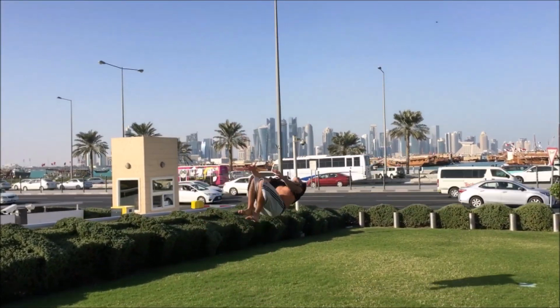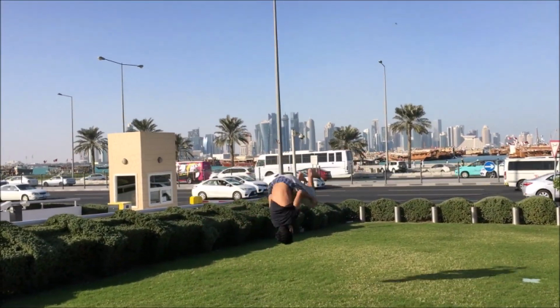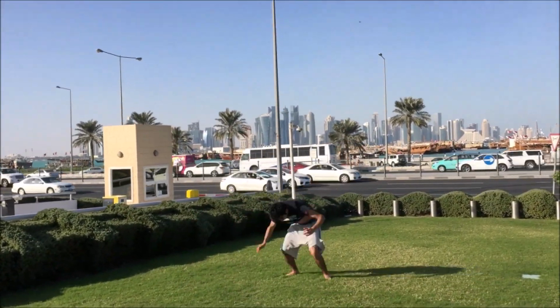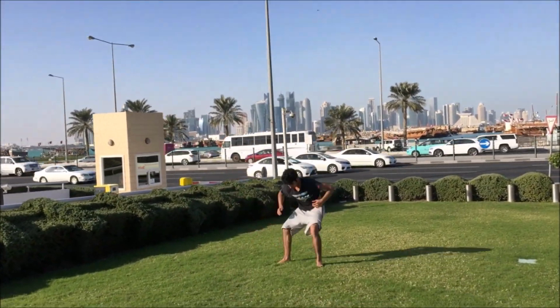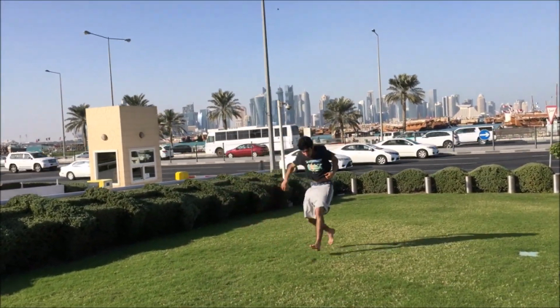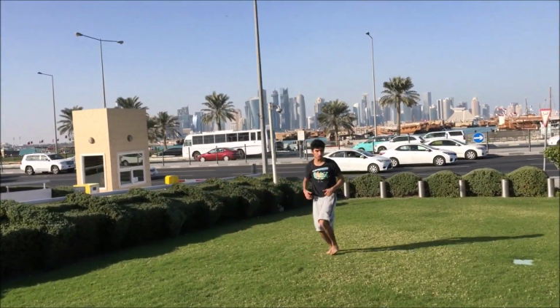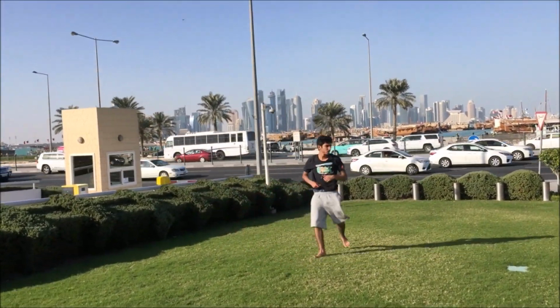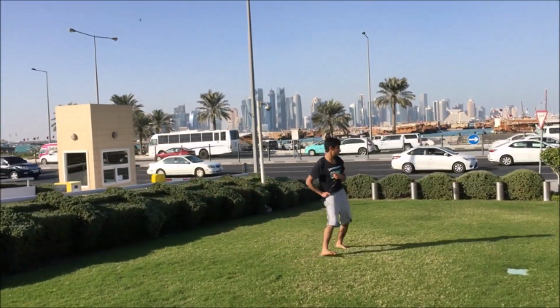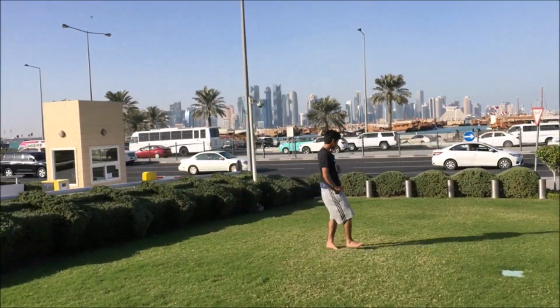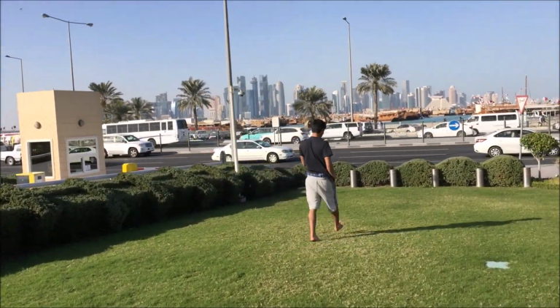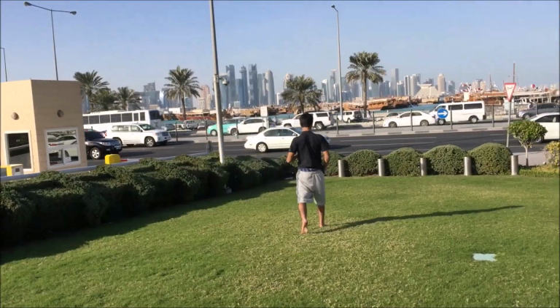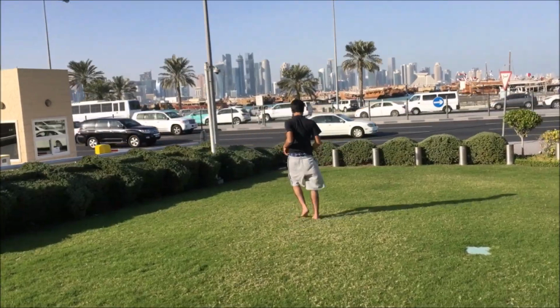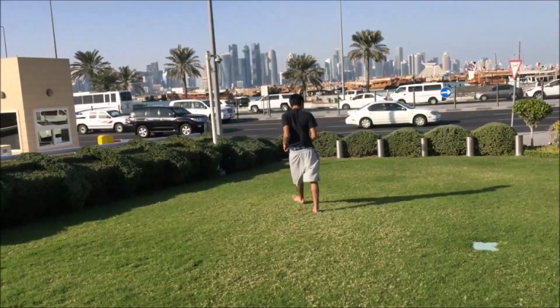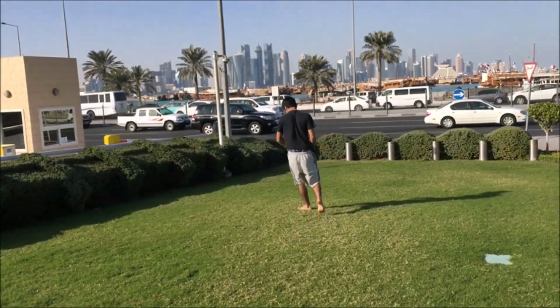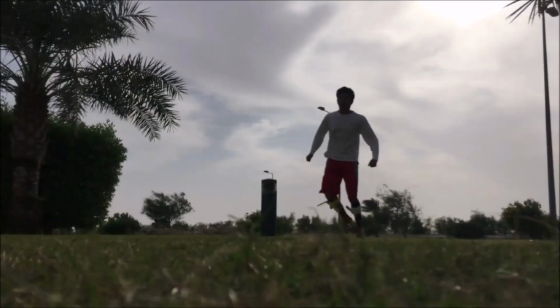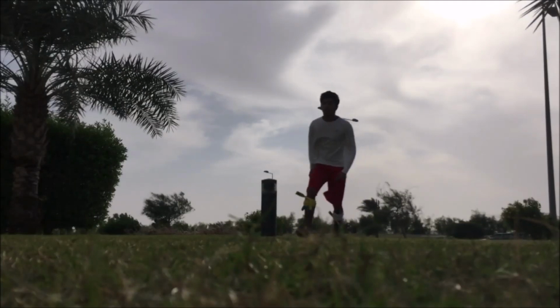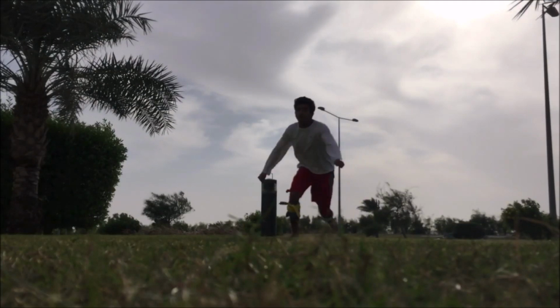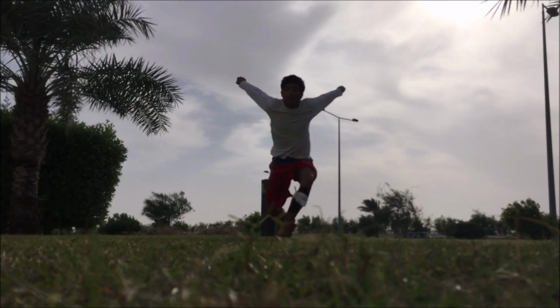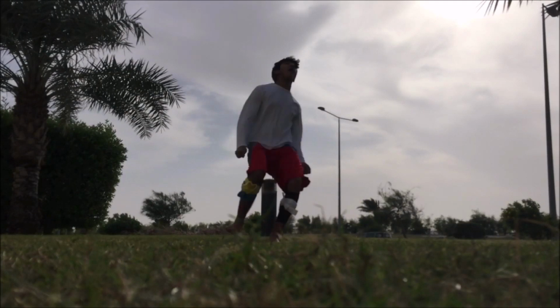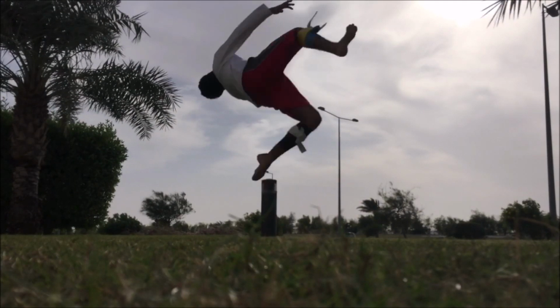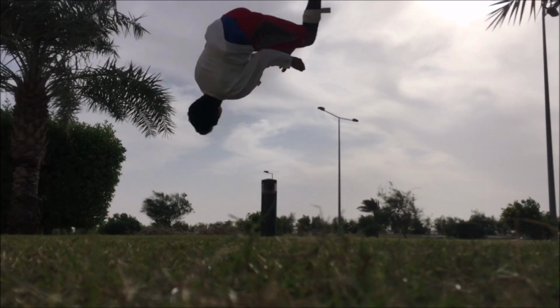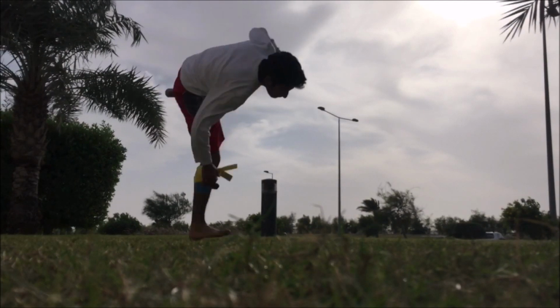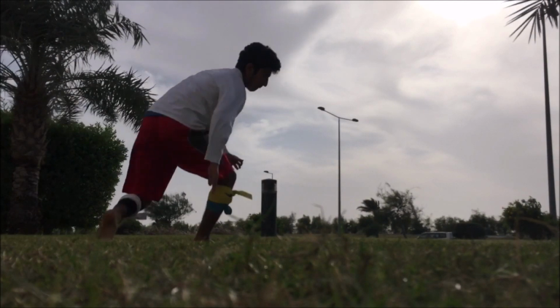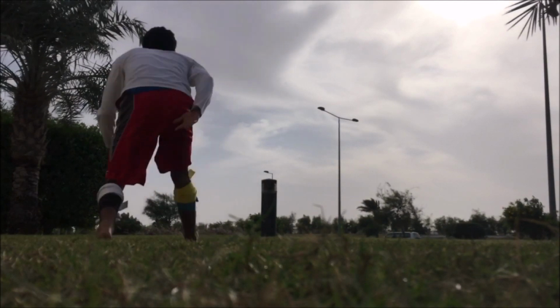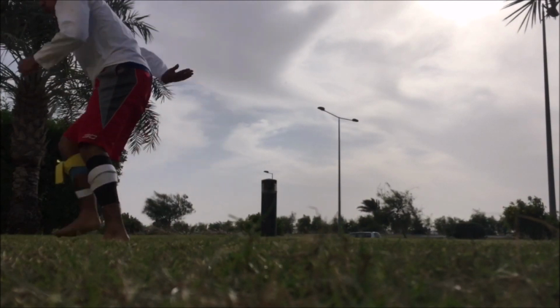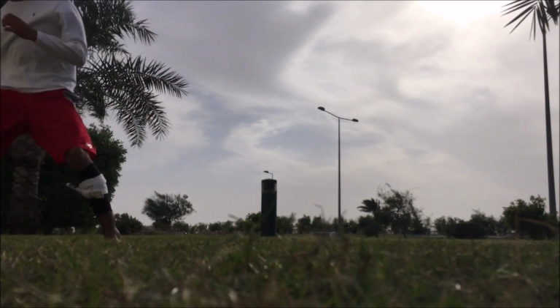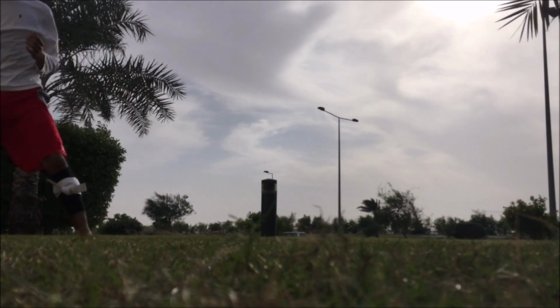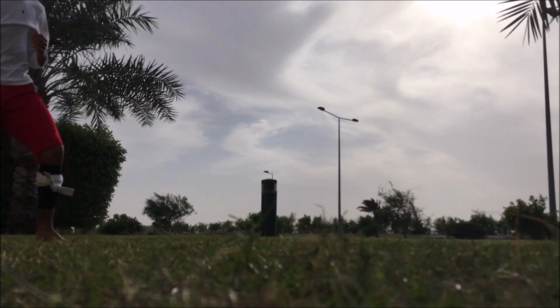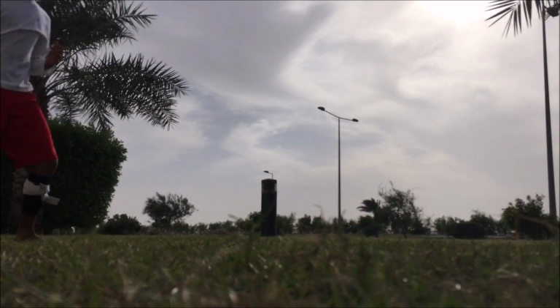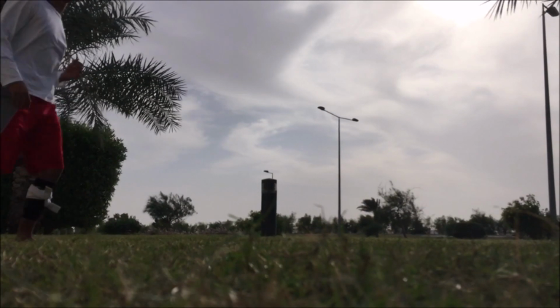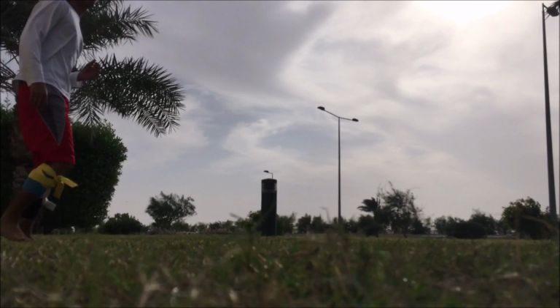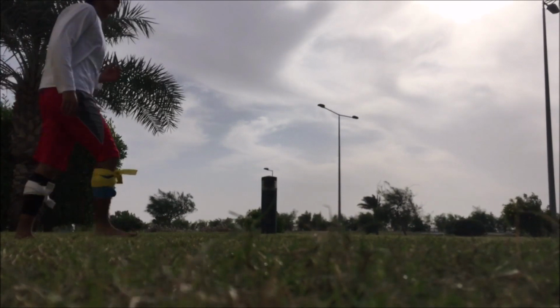I will be teaching you the best tips that personally helped me improve and get the backflip down in less than two weeks. Let's get started.